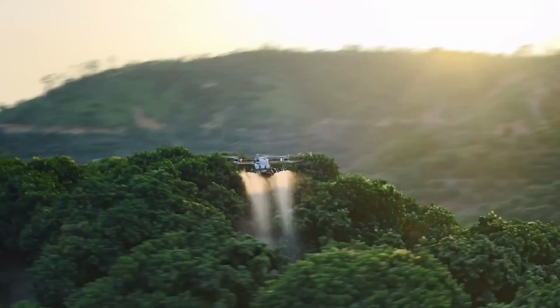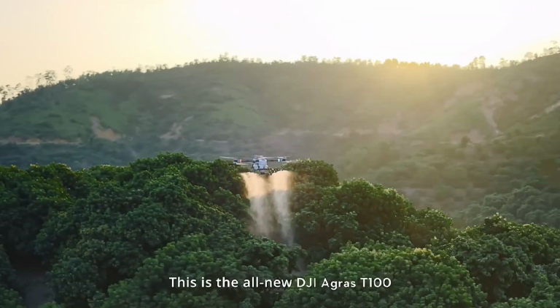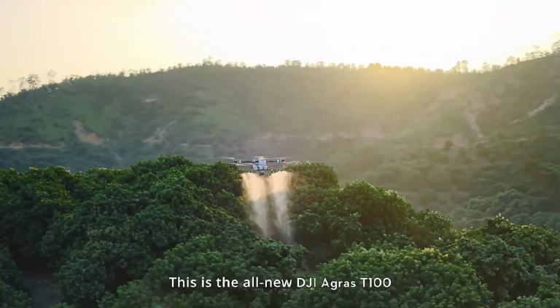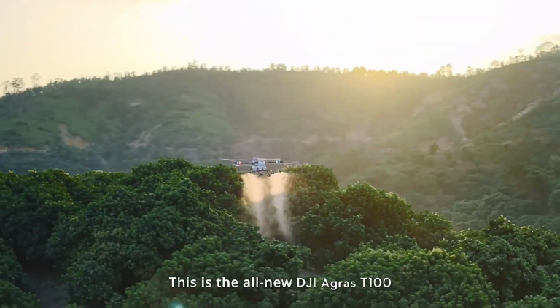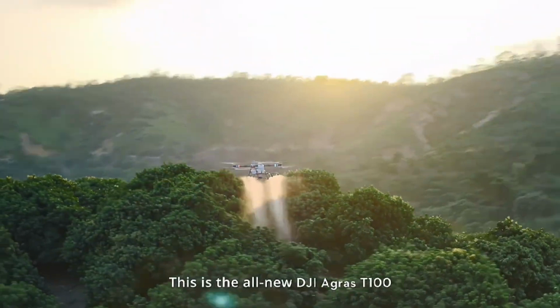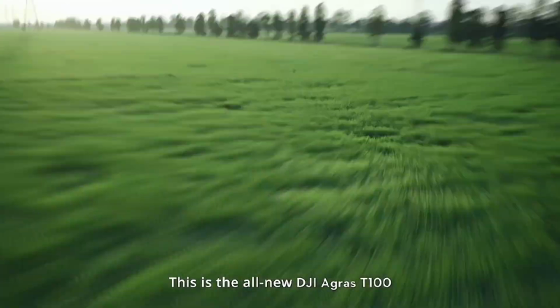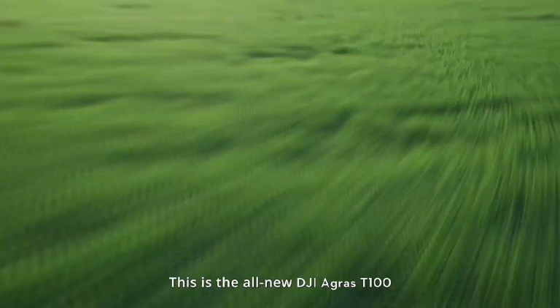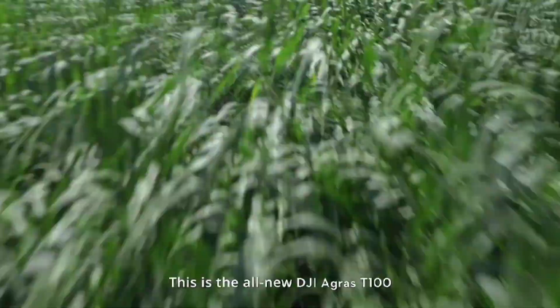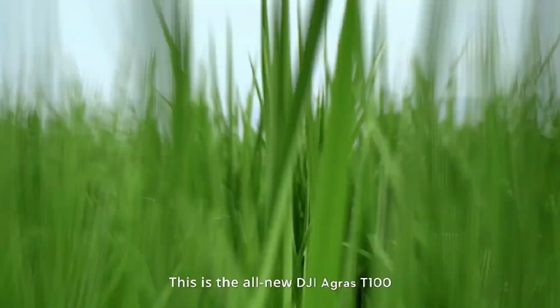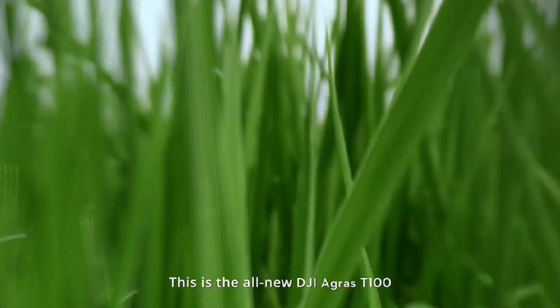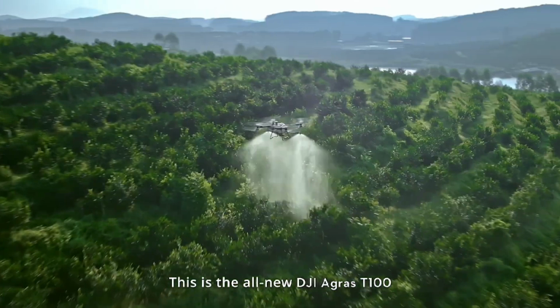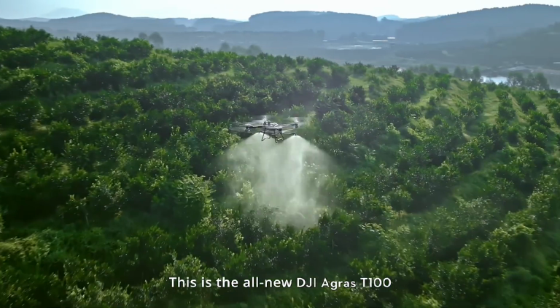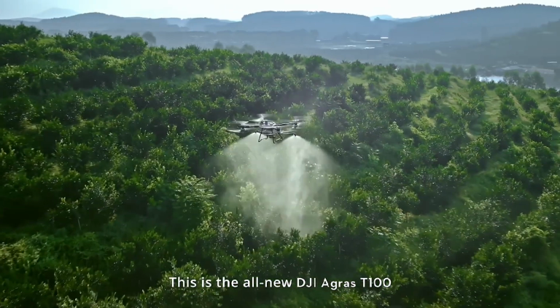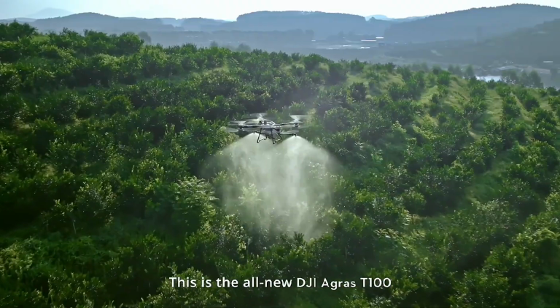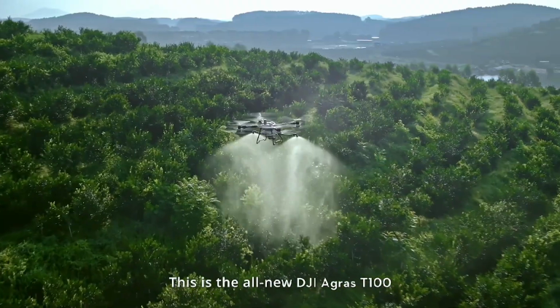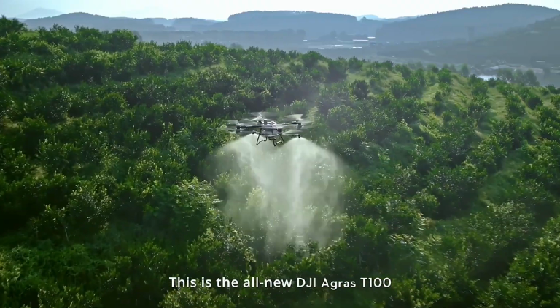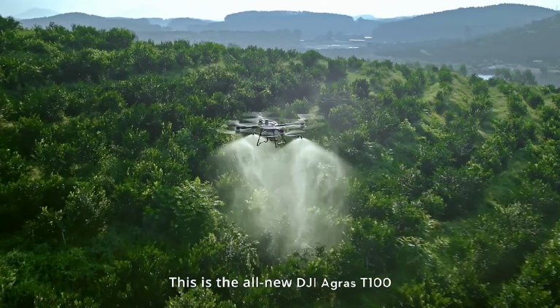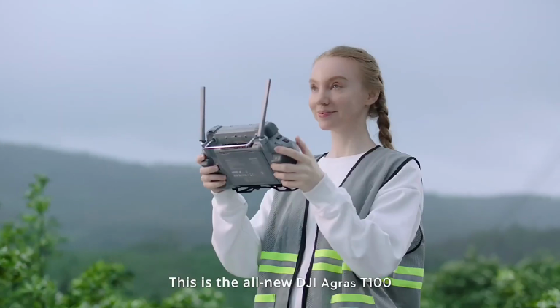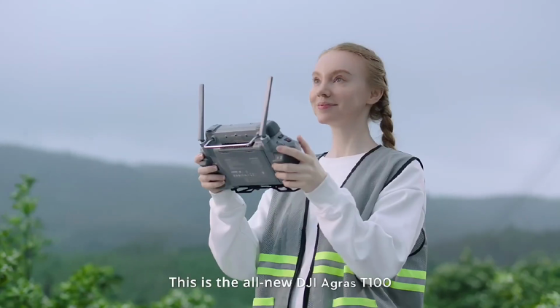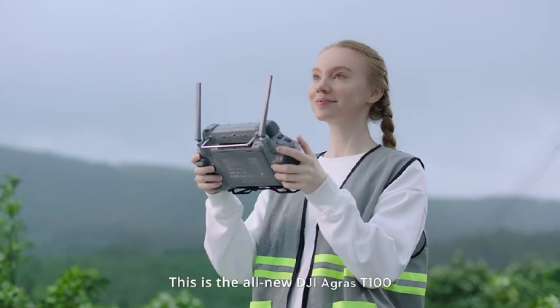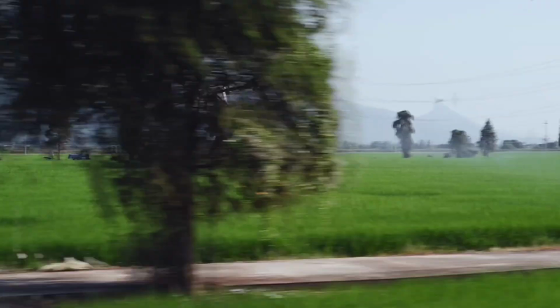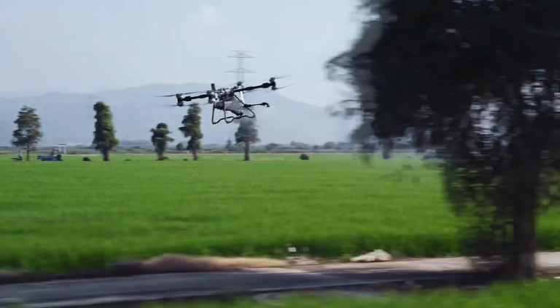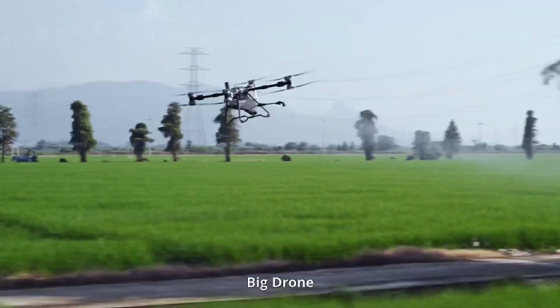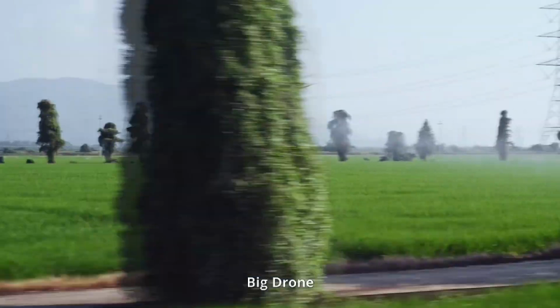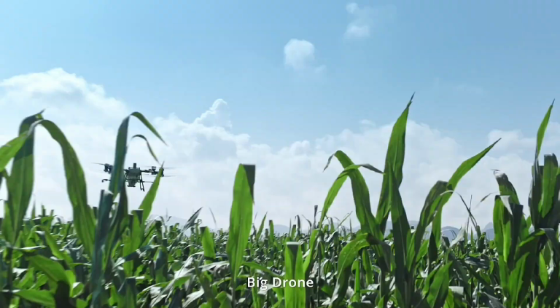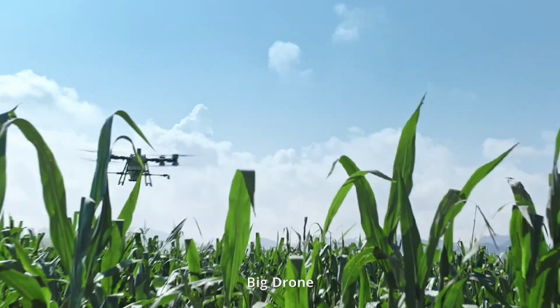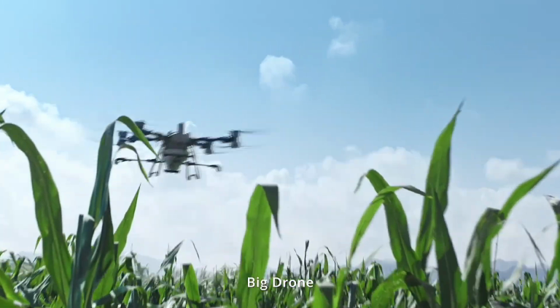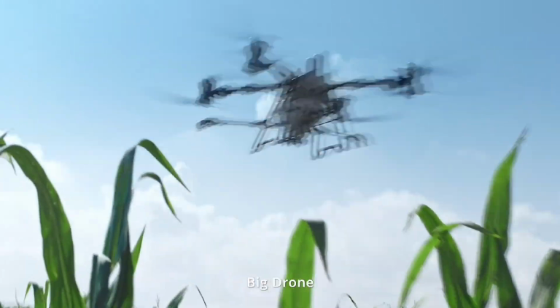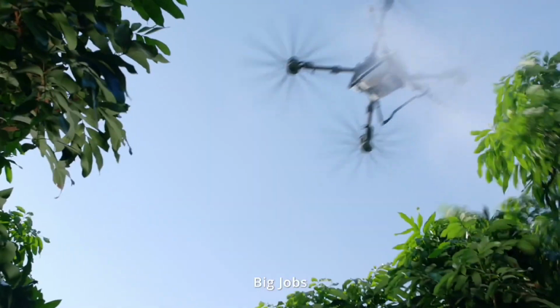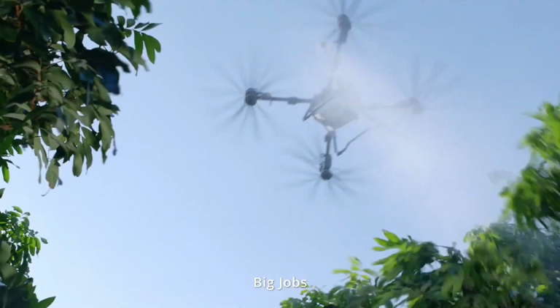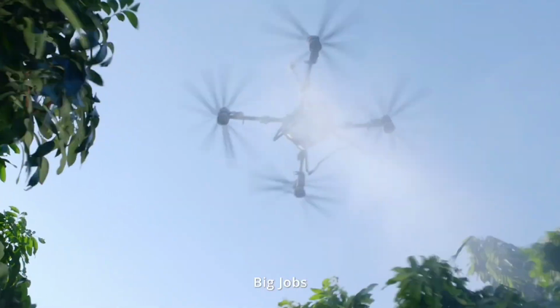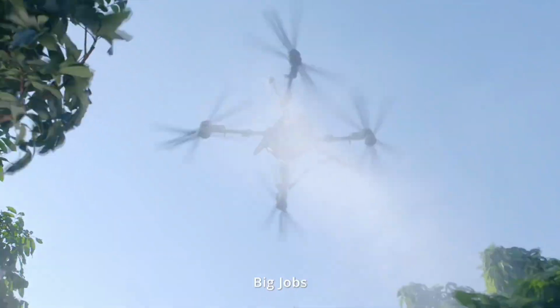This is the all-new DJI Agris T100. Big drone, big jobs.